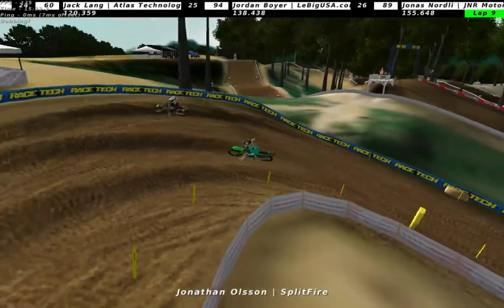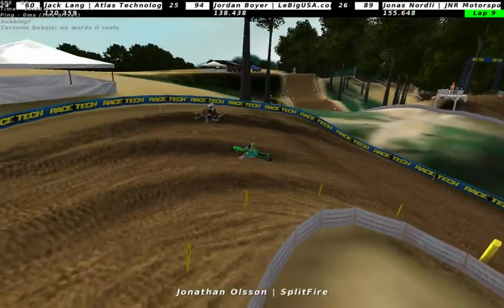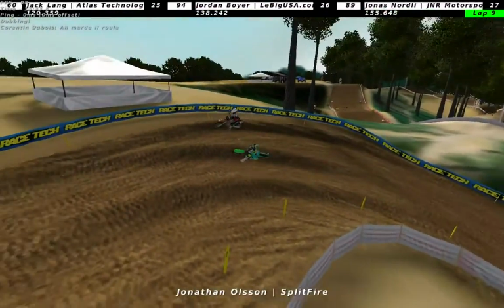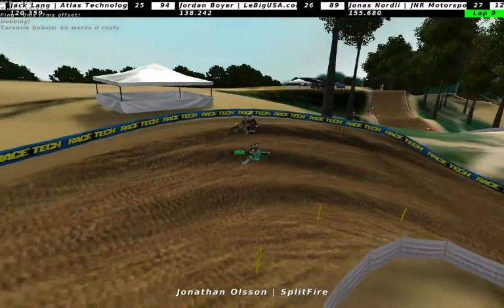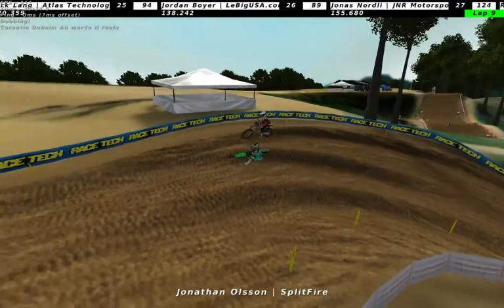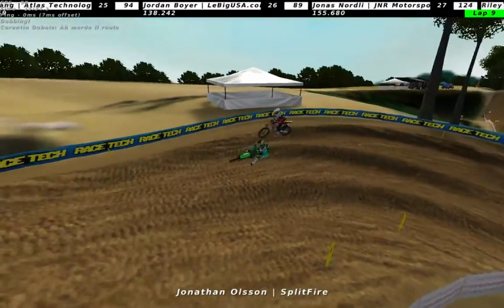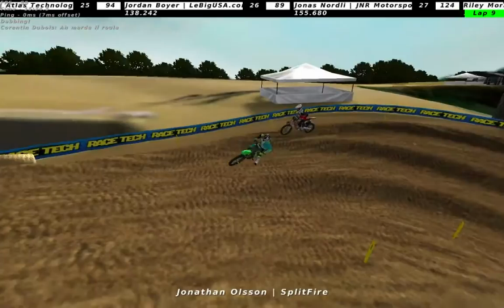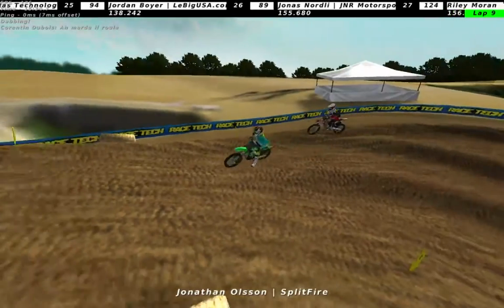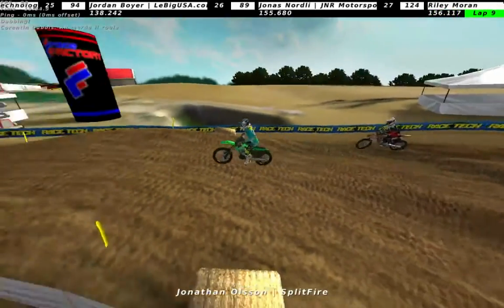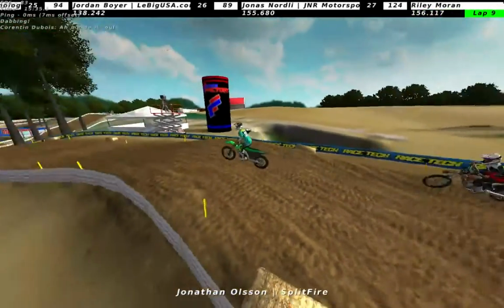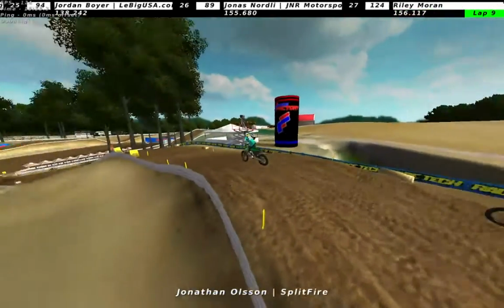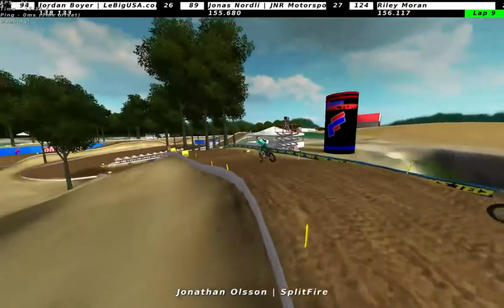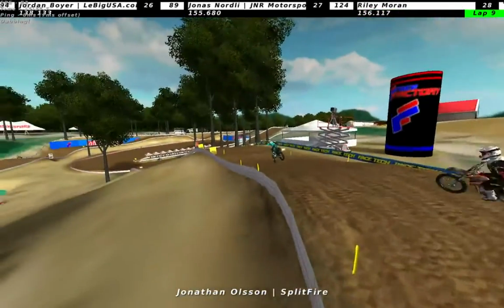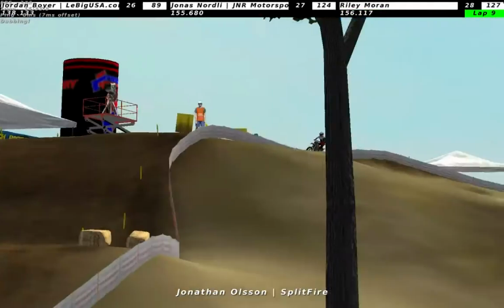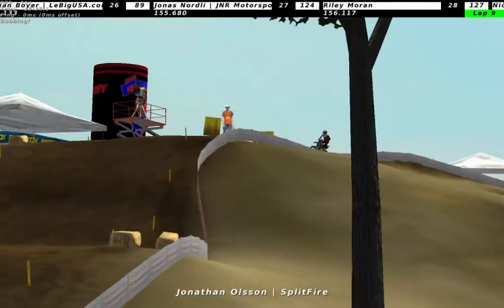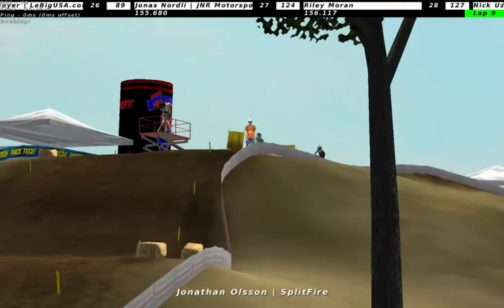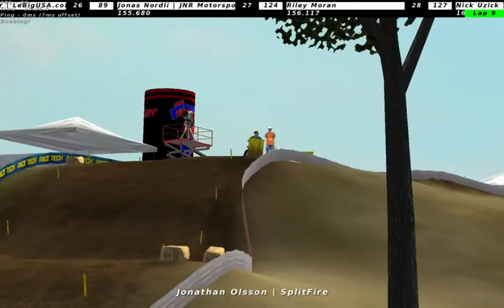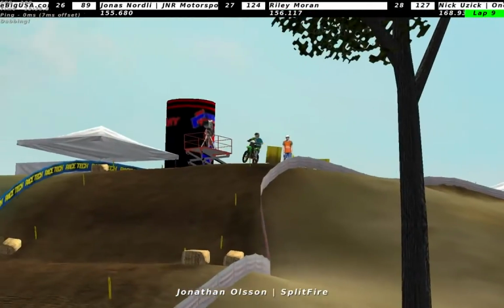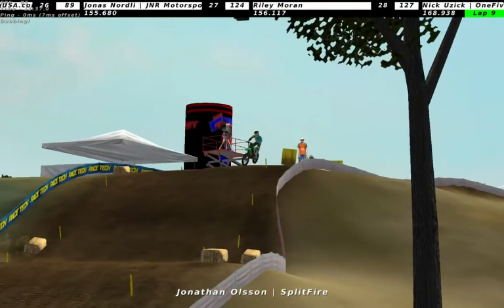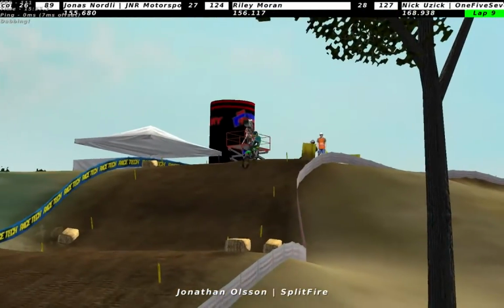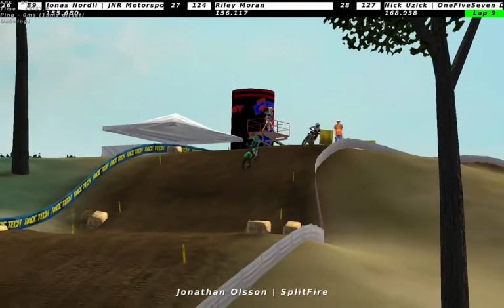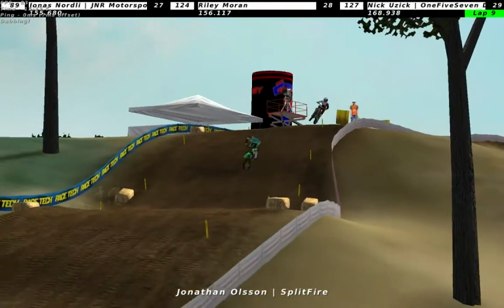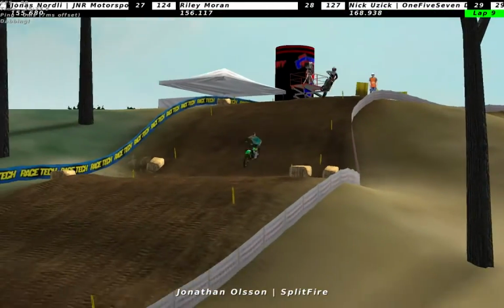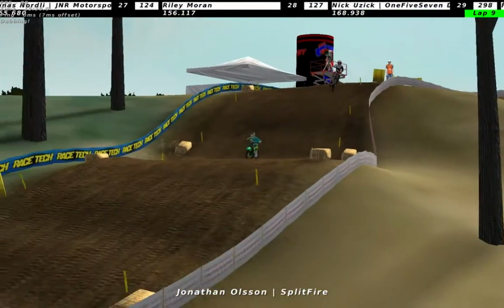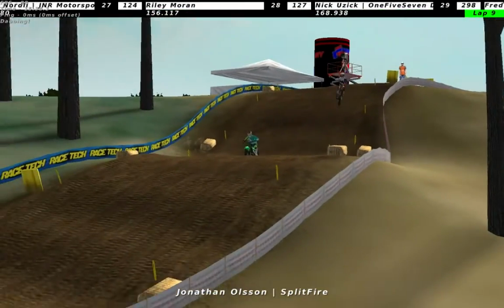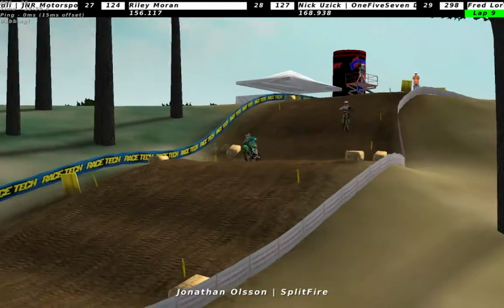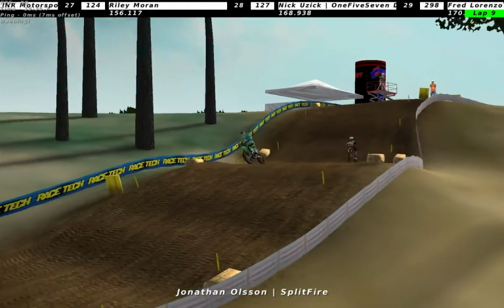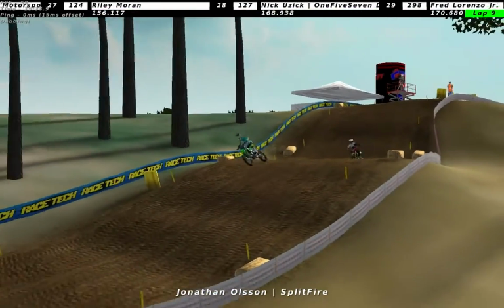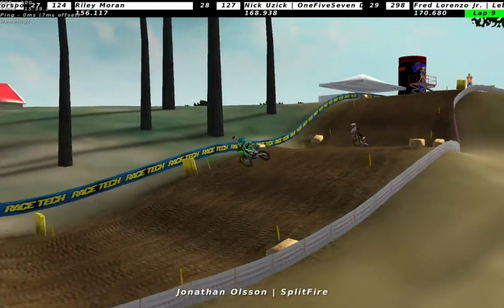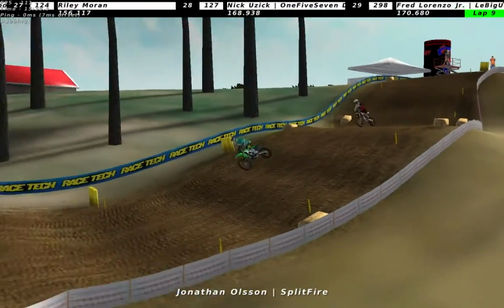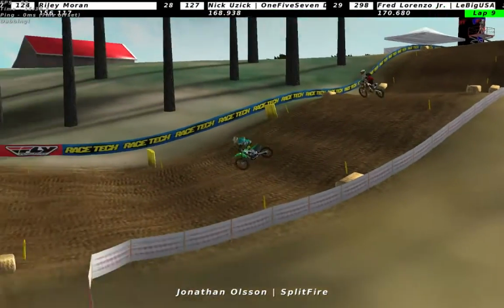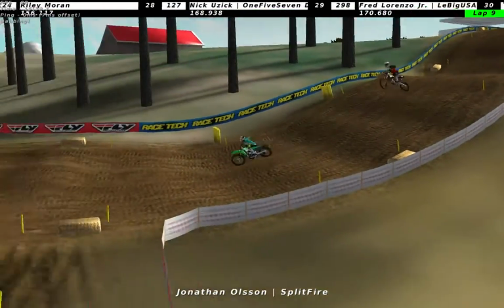Still looks like Jonathan Olsen maintaining the lead of a few seconds before Dennis Fjellberg. Really good from Jonathan Olsen.